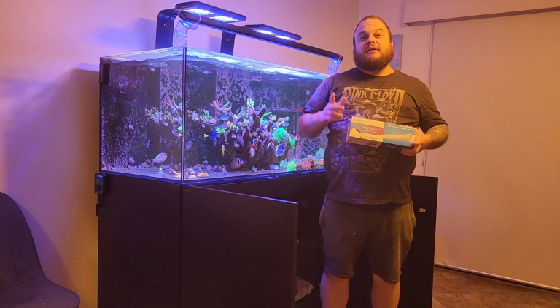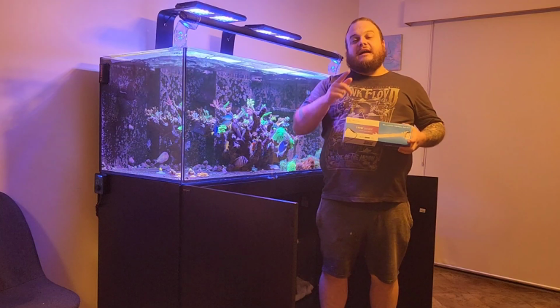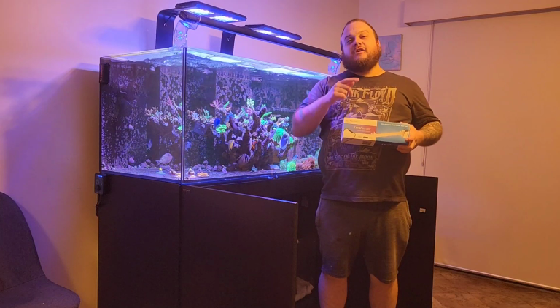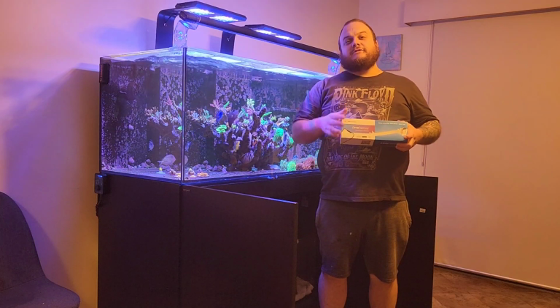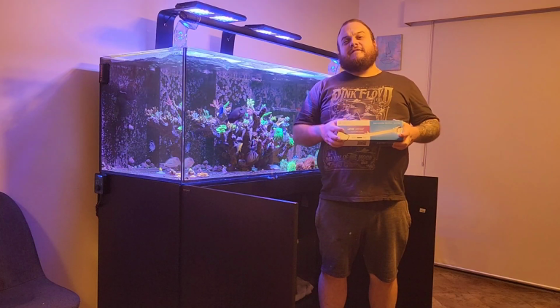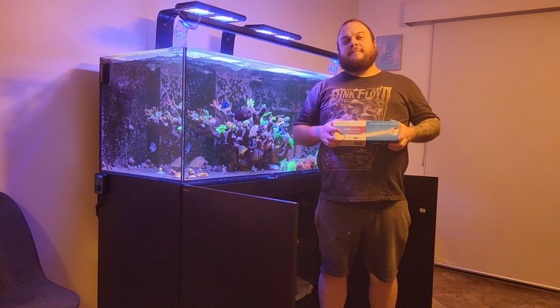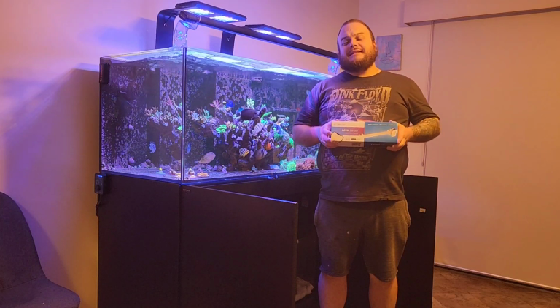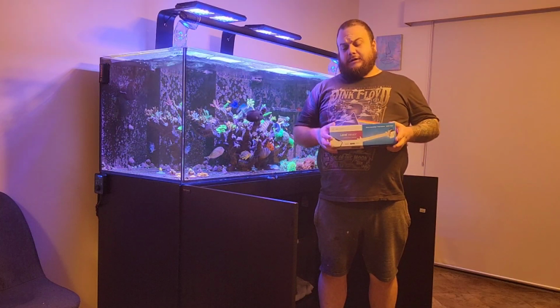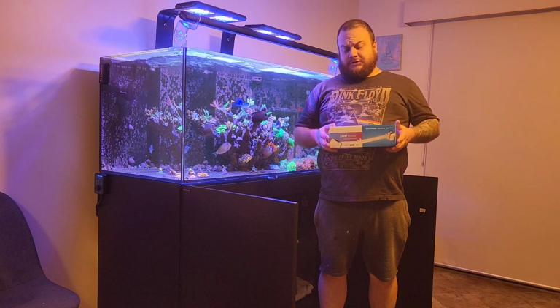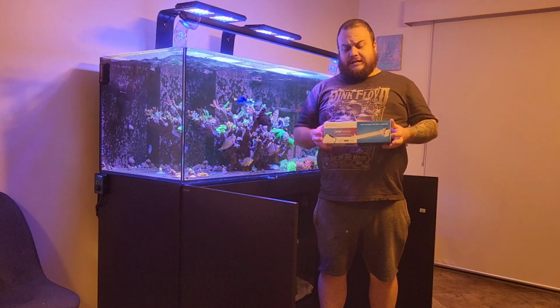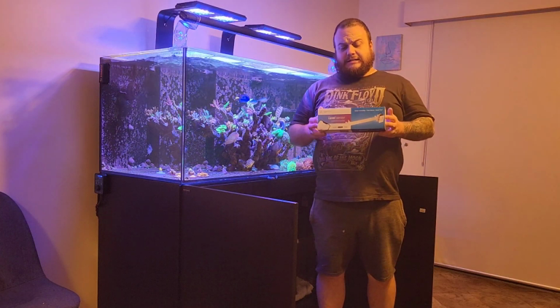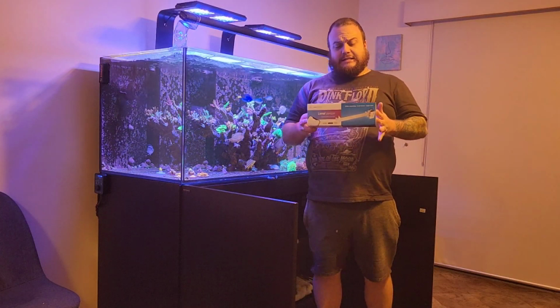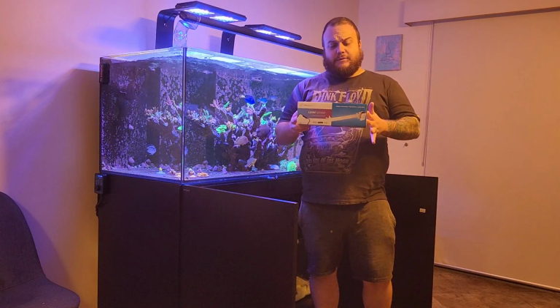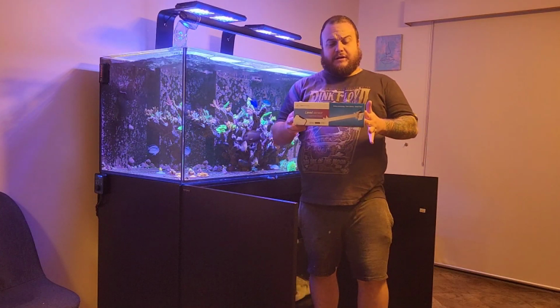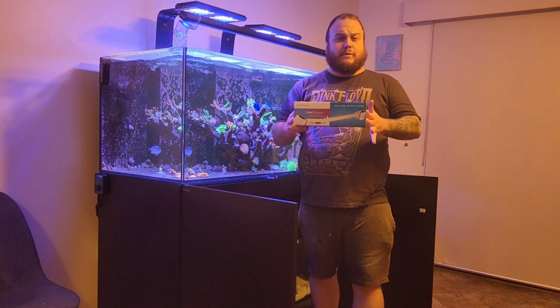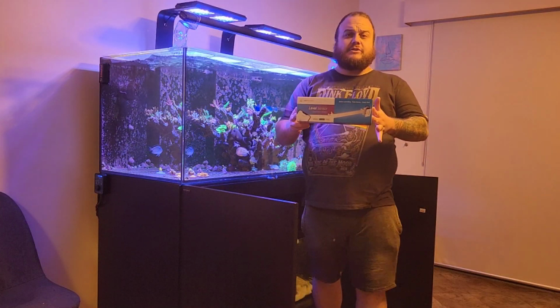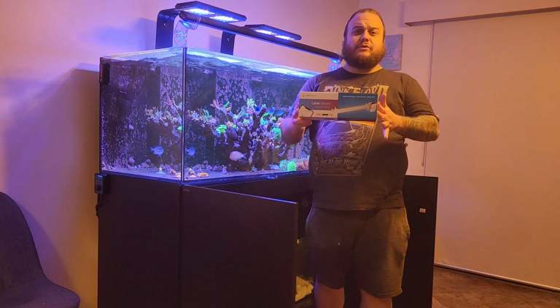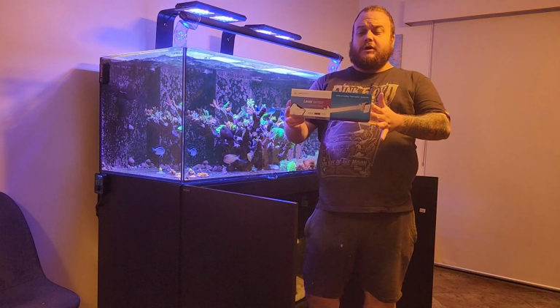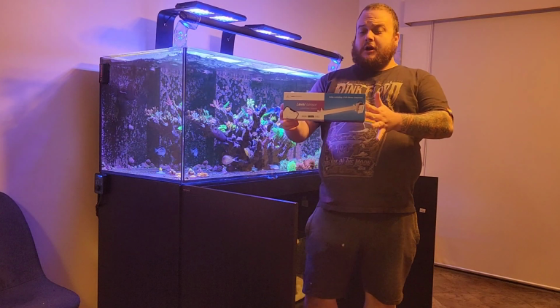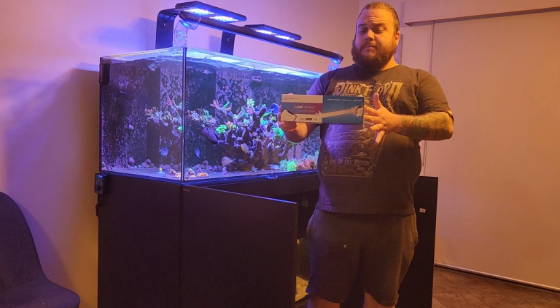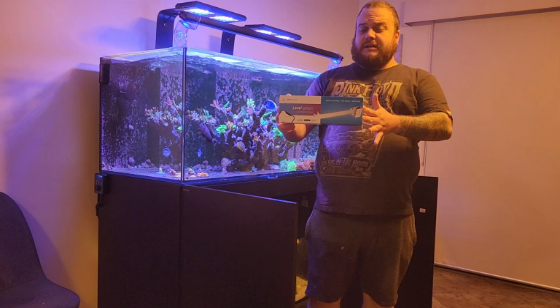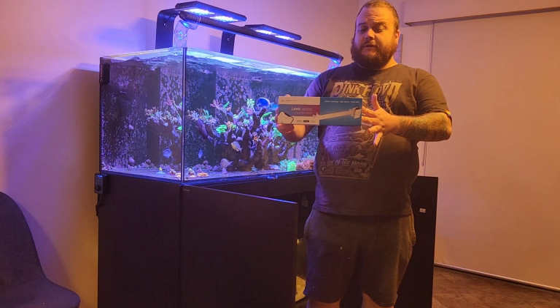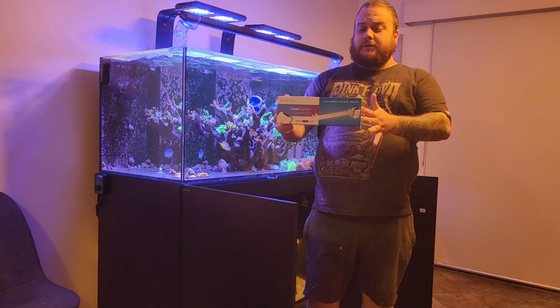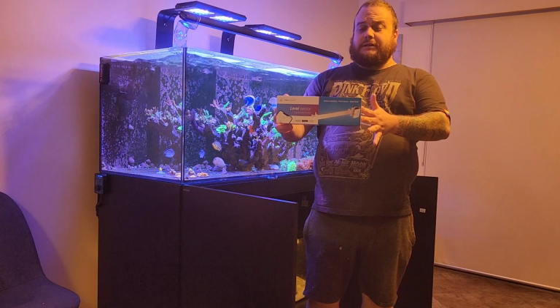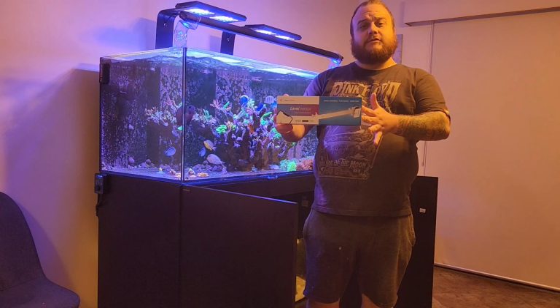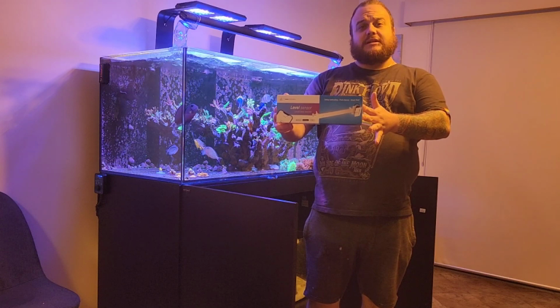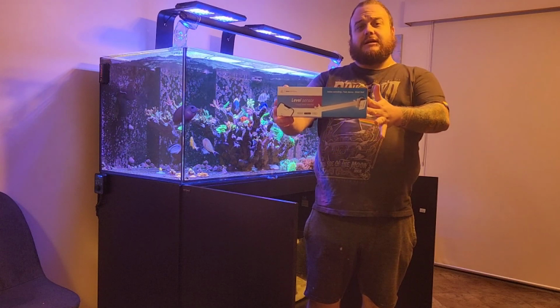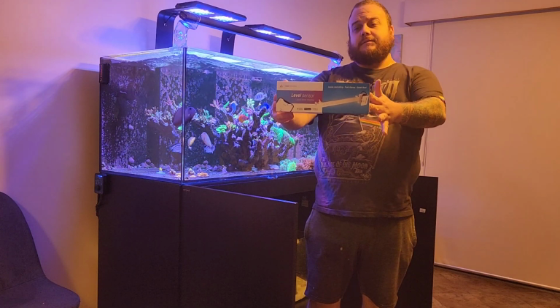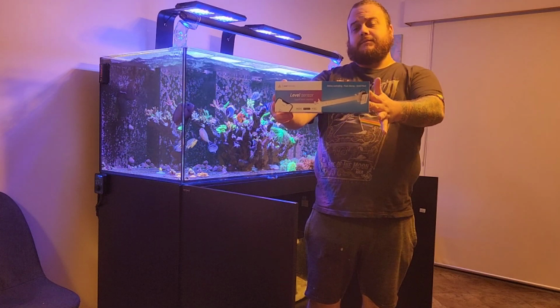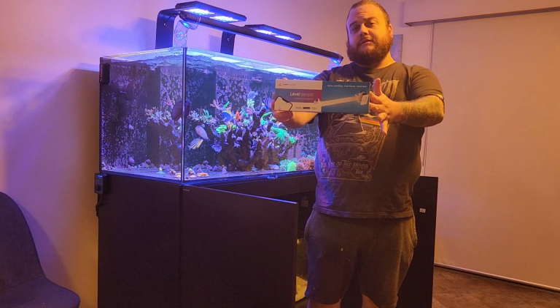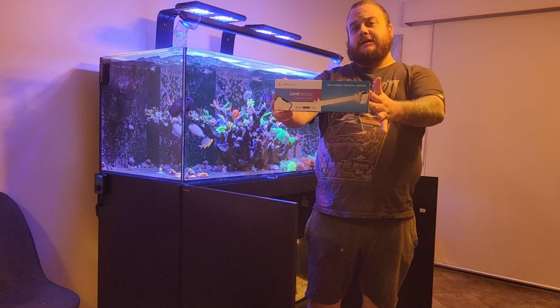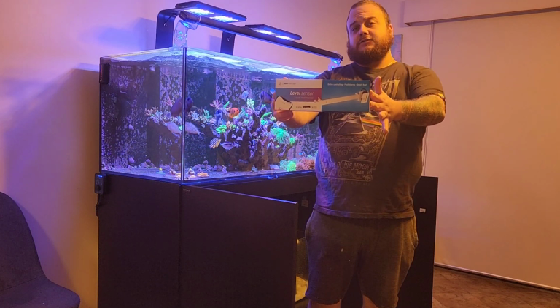Hey Novice Reef Keepers, how are you today? Today we are going to open and have a look at the level sensor by Reef Factory.